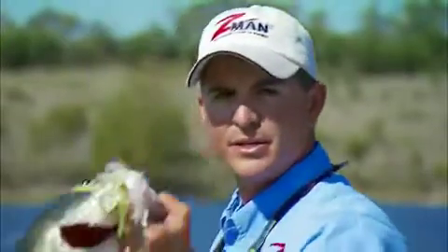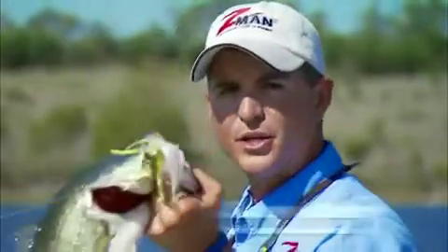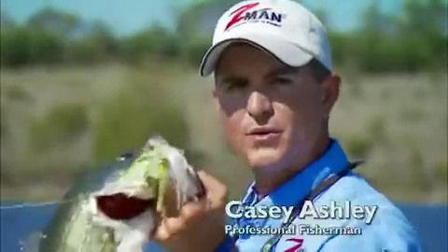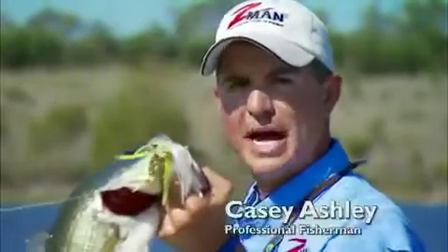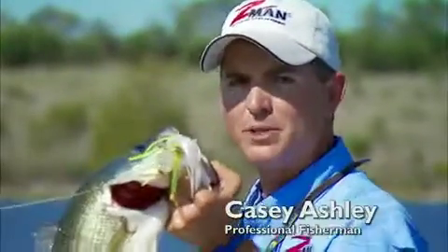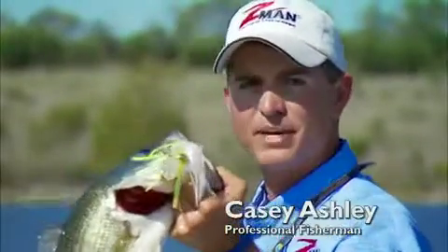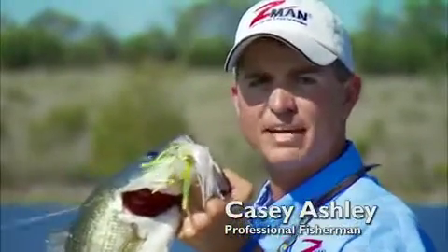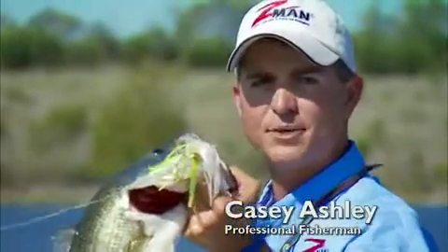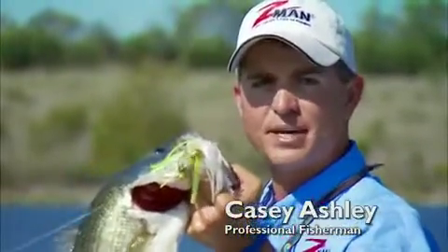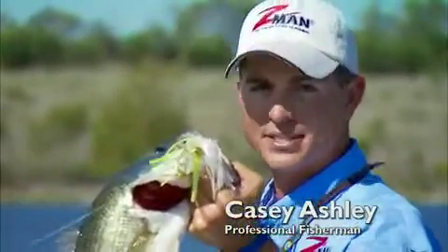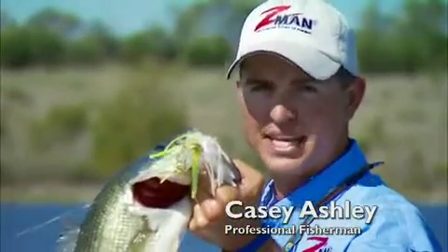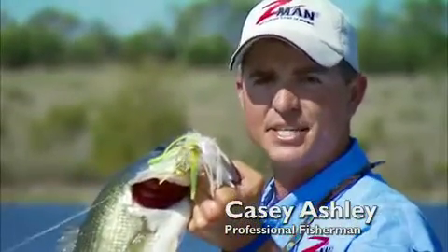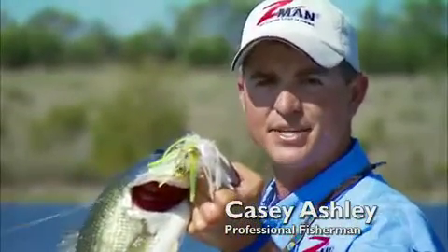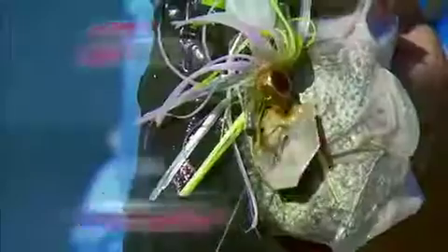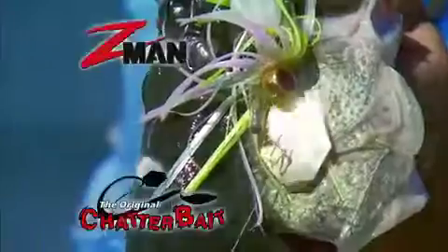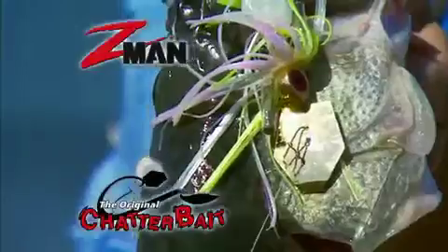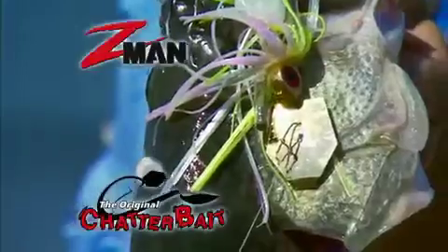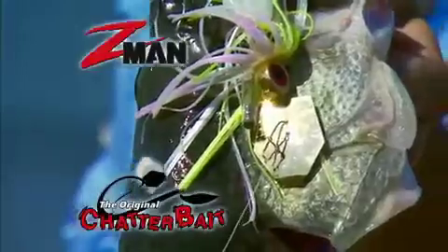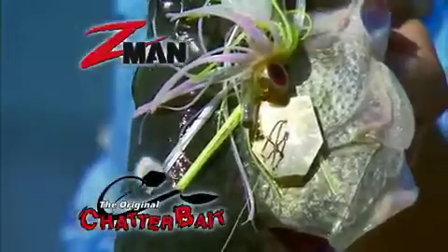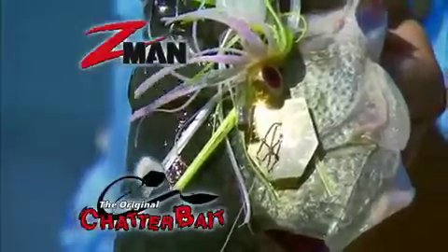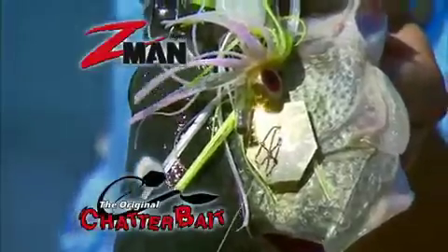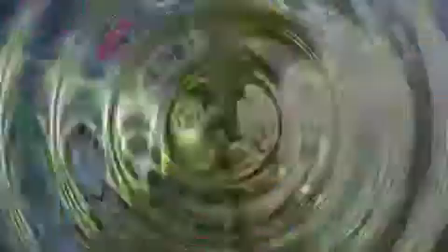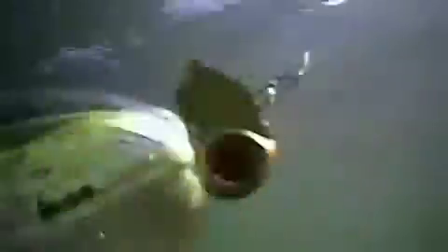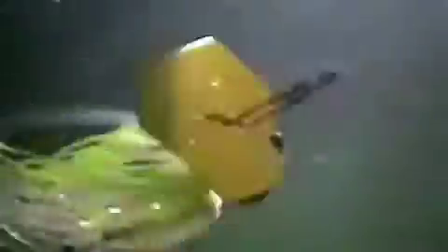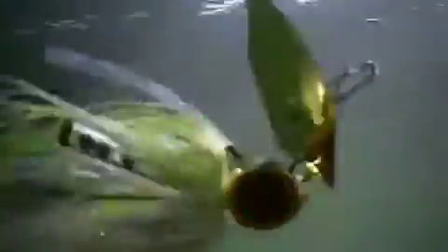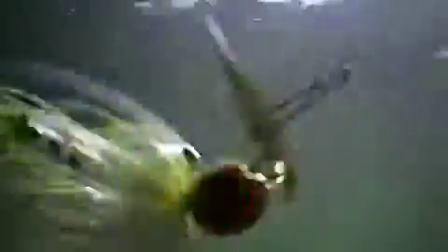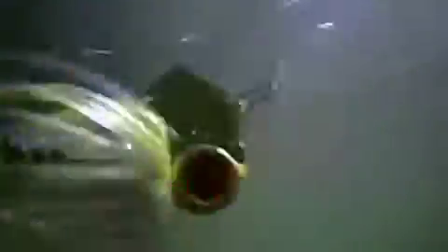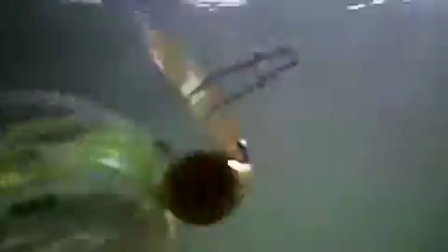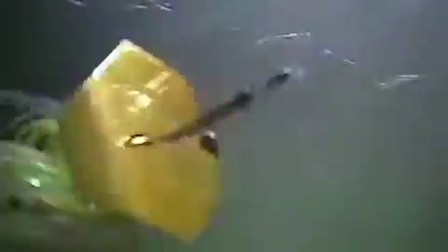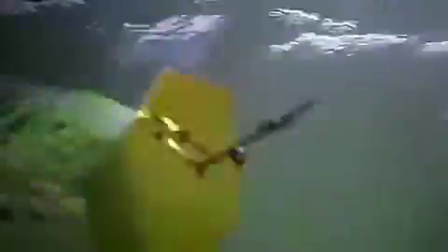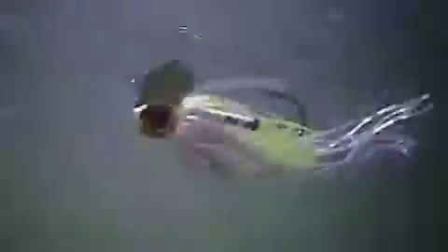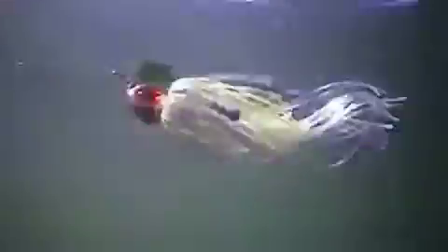I was a big fan of spinnerbaits until I discovered this — the original ChatterBait from Z-Man. ChatterBaits make spinnerbaits feel downright boring.